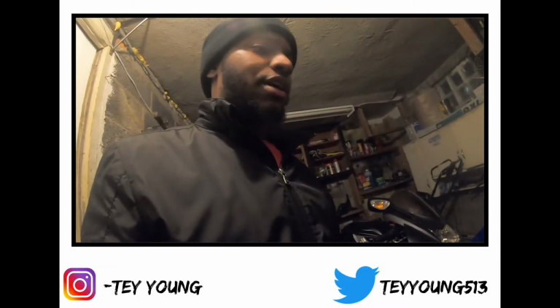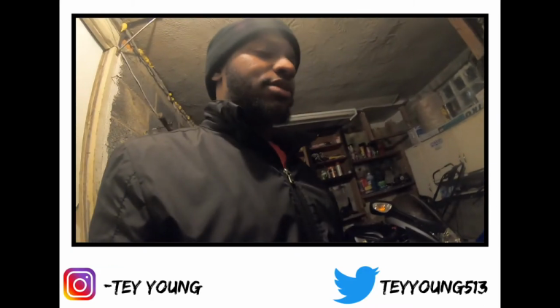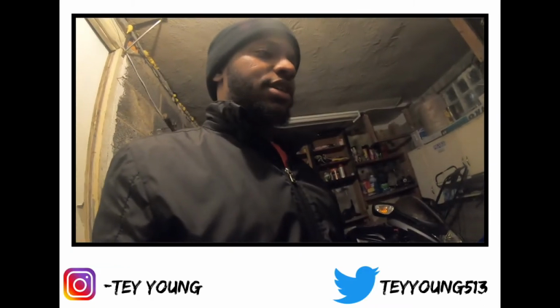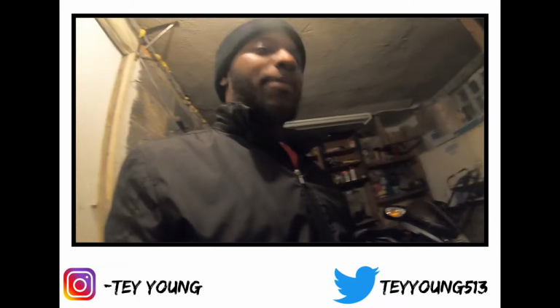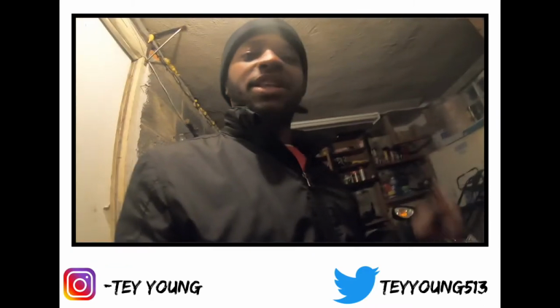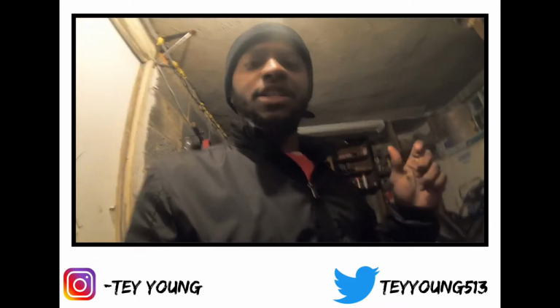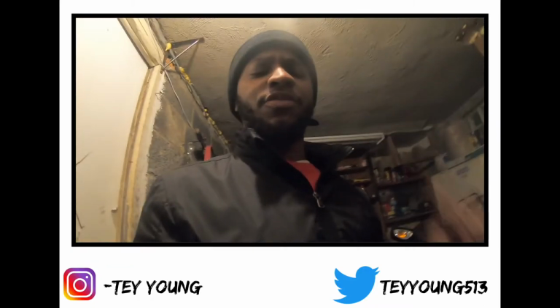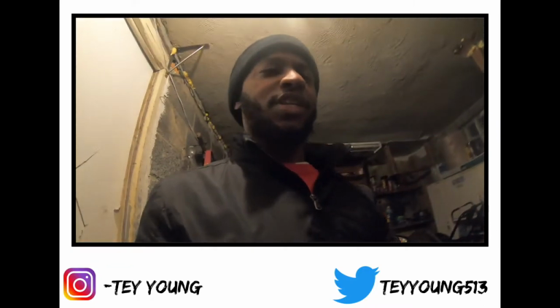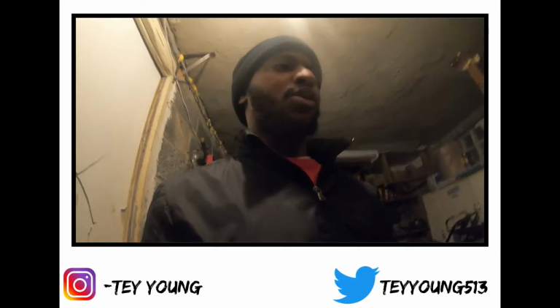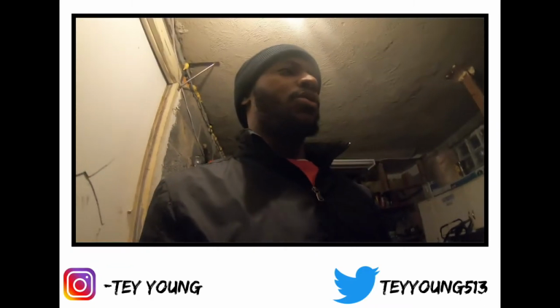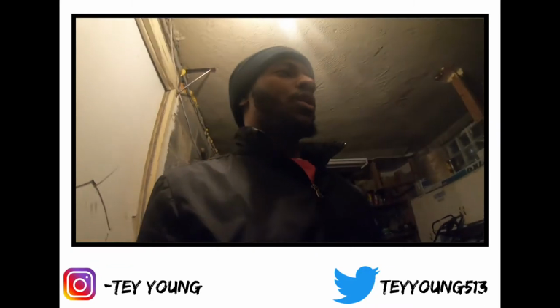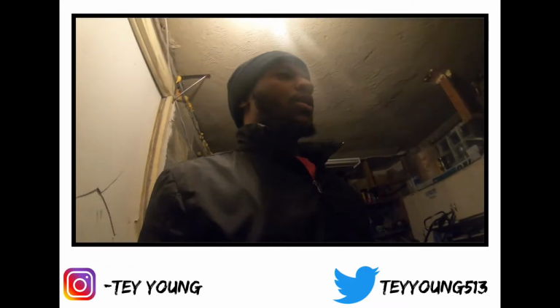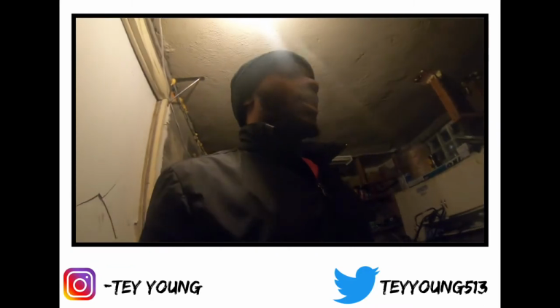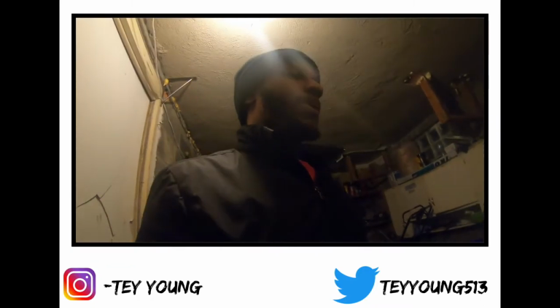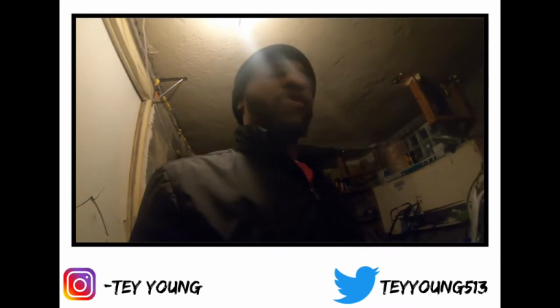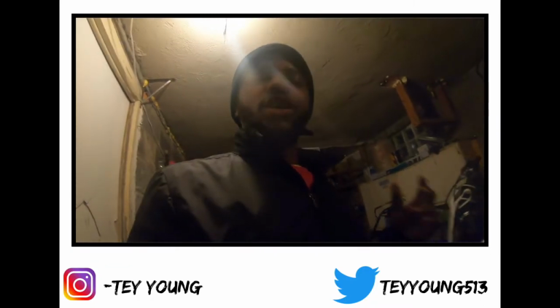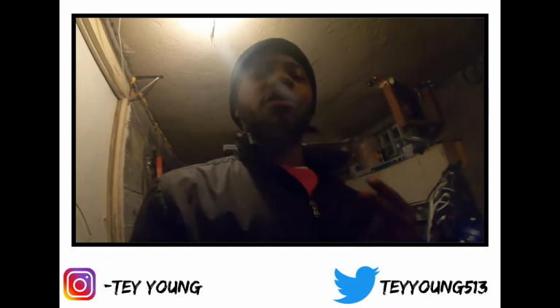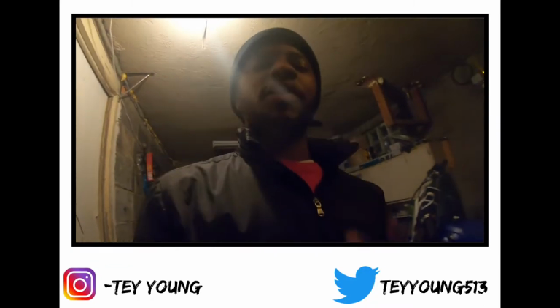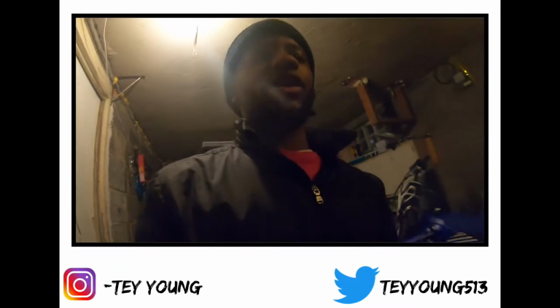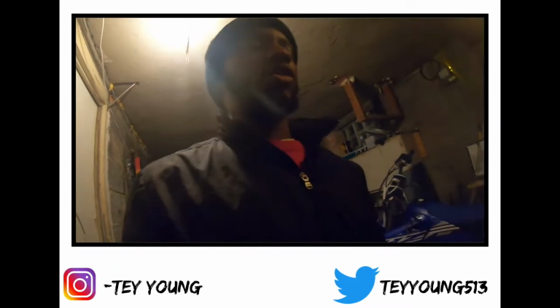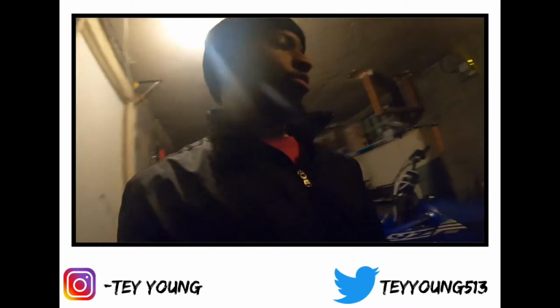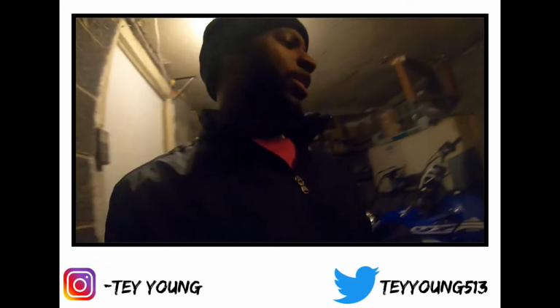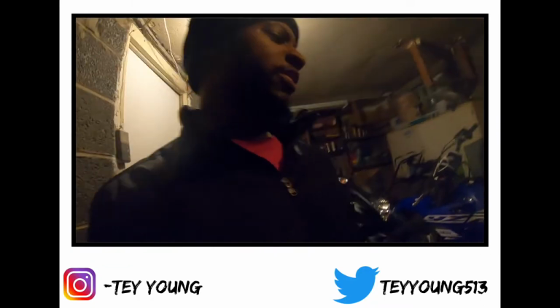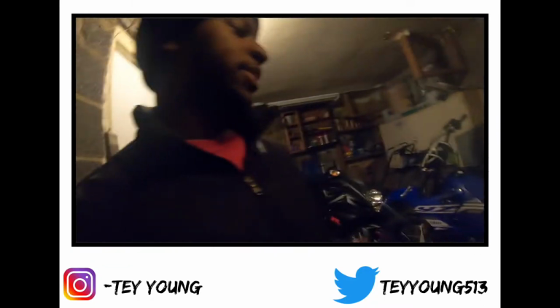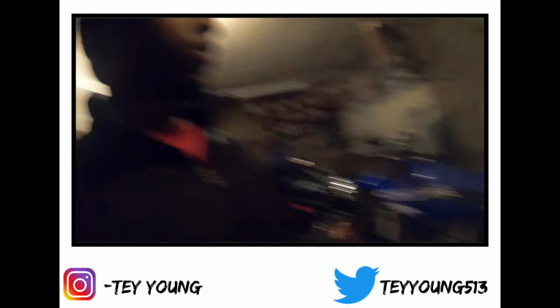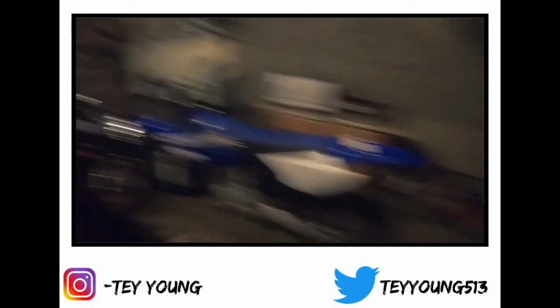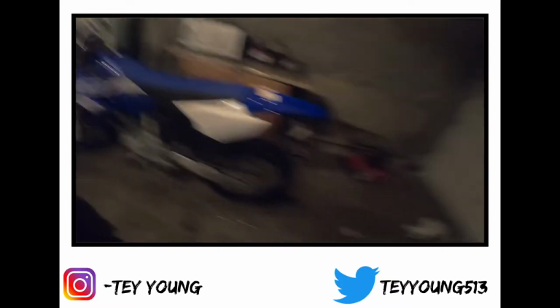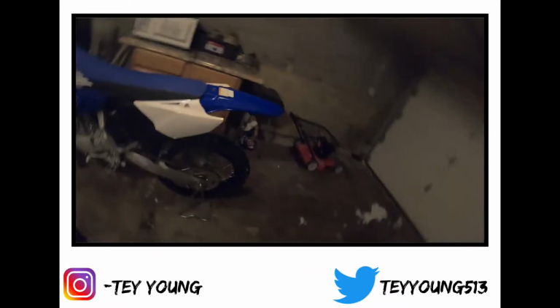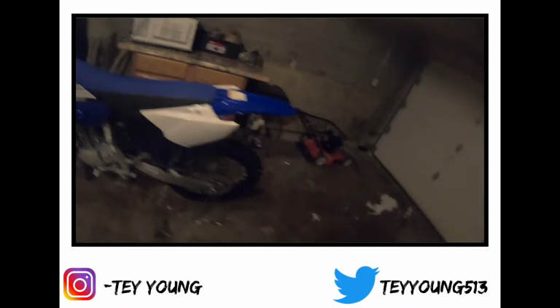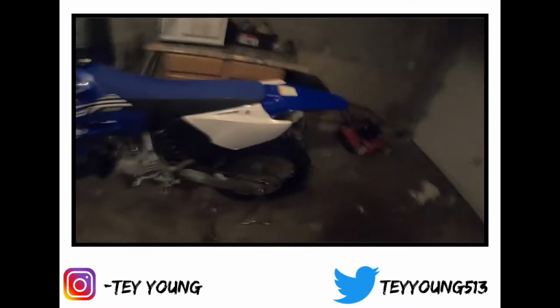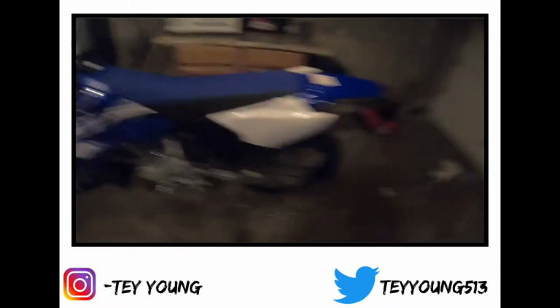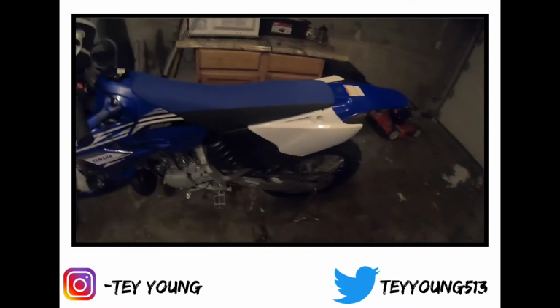Like I was saying, I'm about to end this video. I'ma do another video — me going over my bike and everything, my first time going over everything.